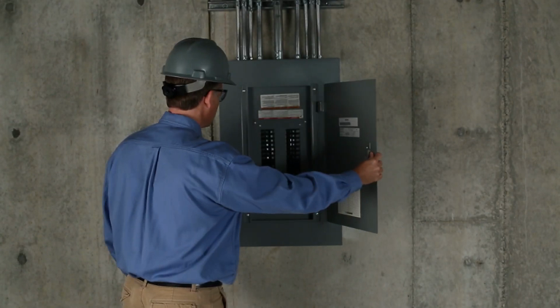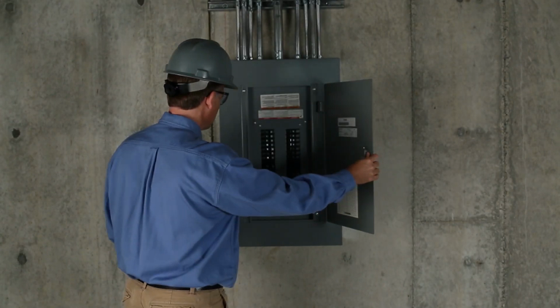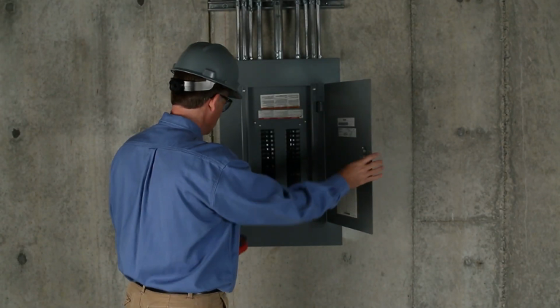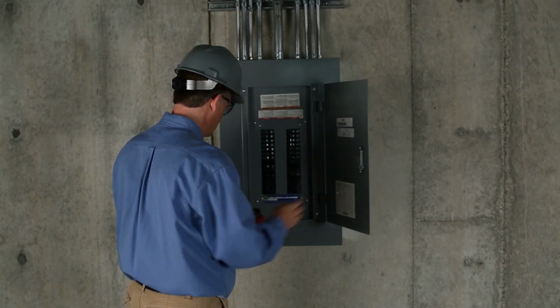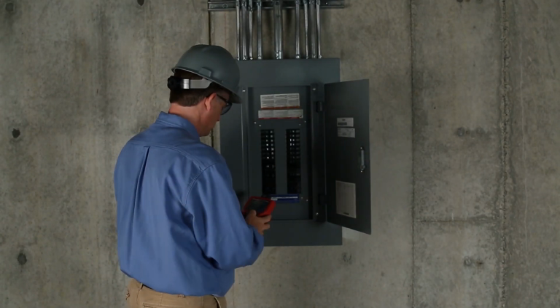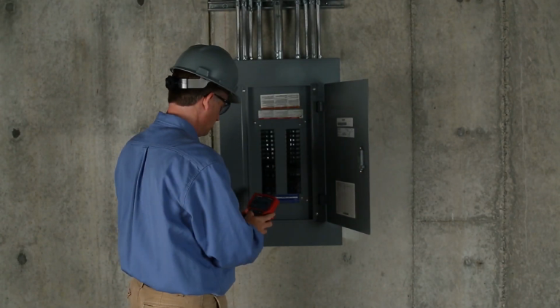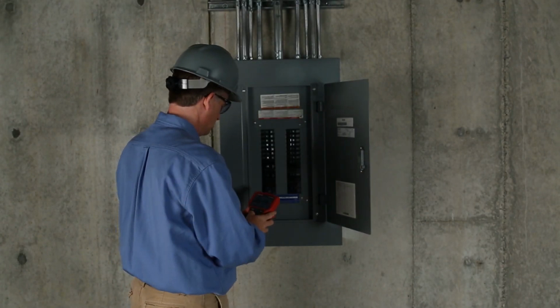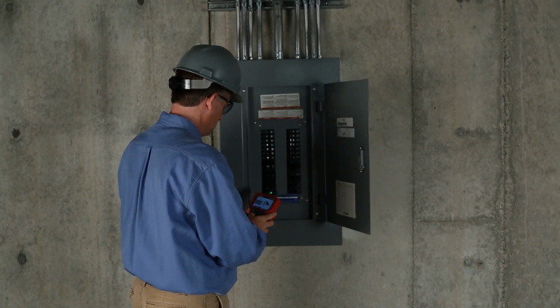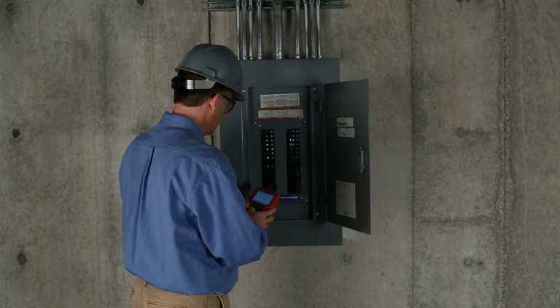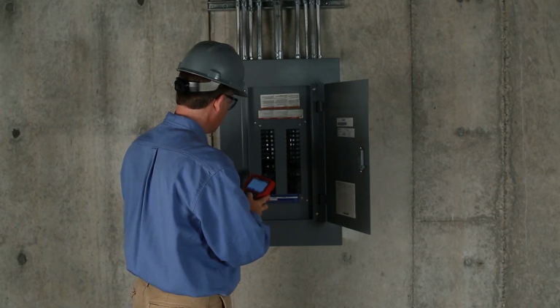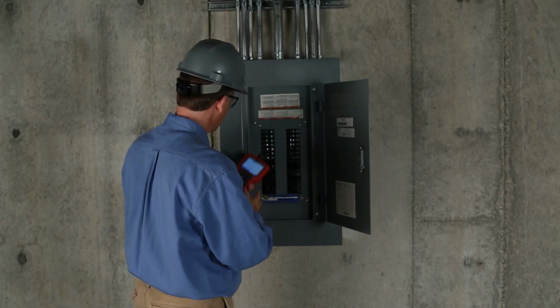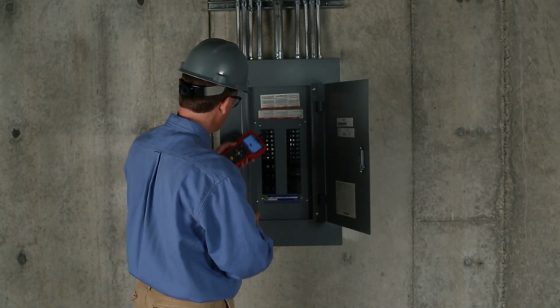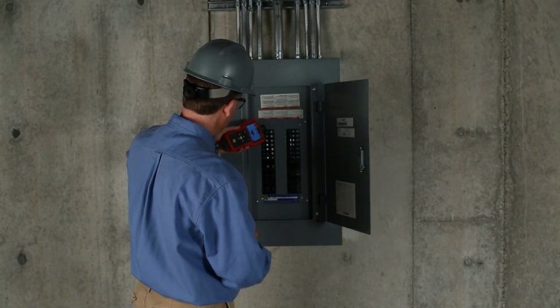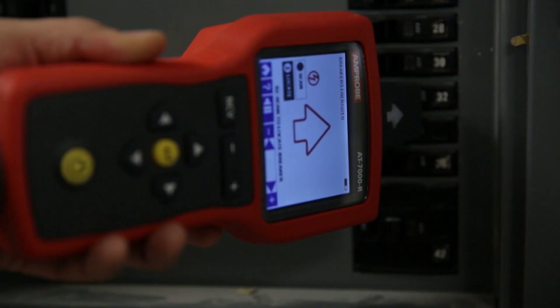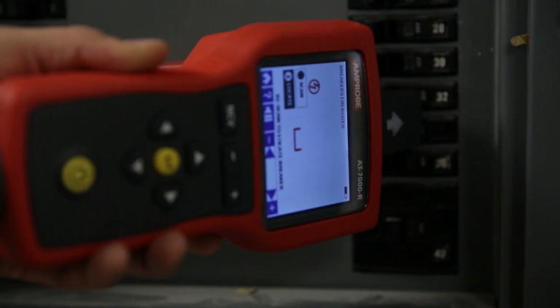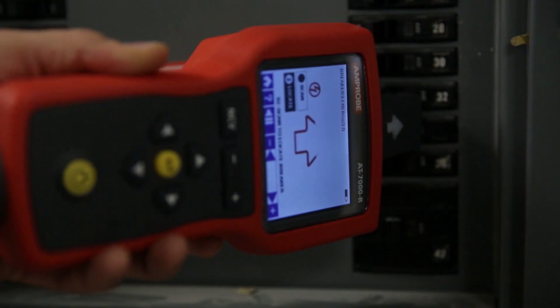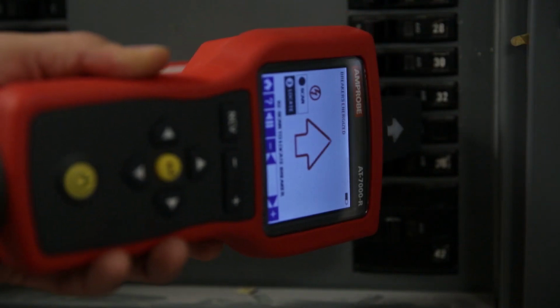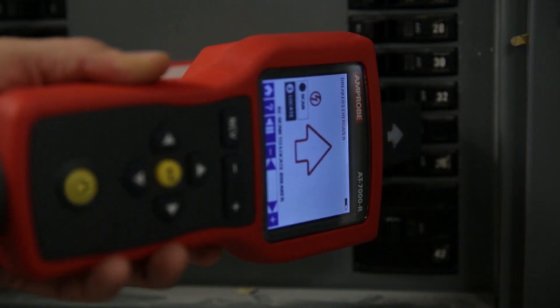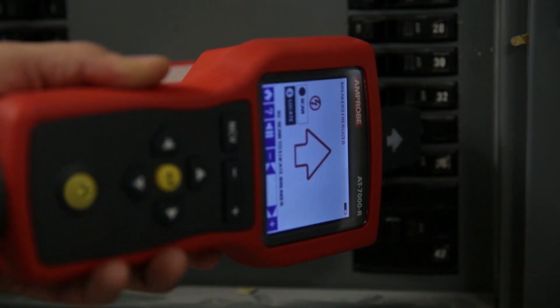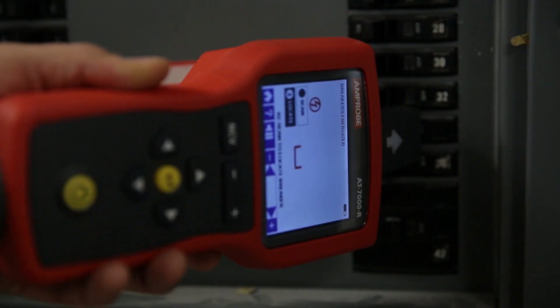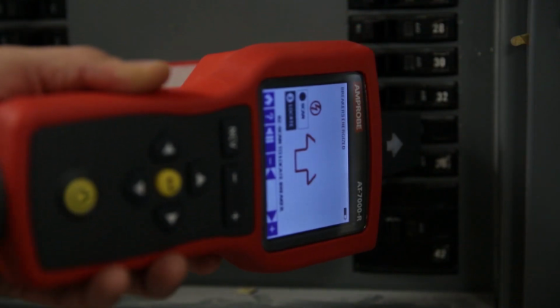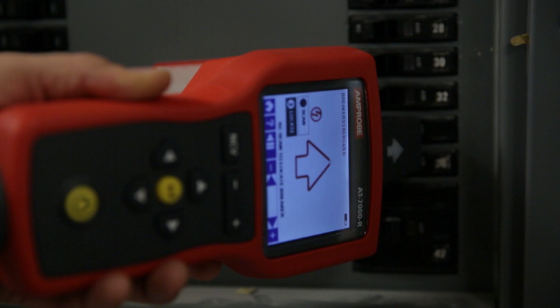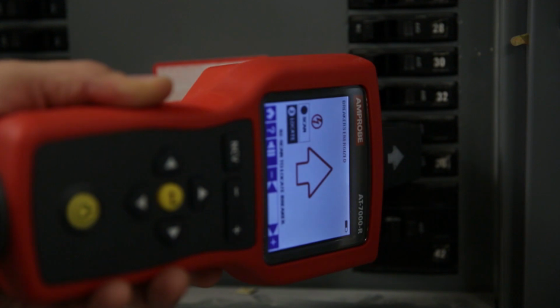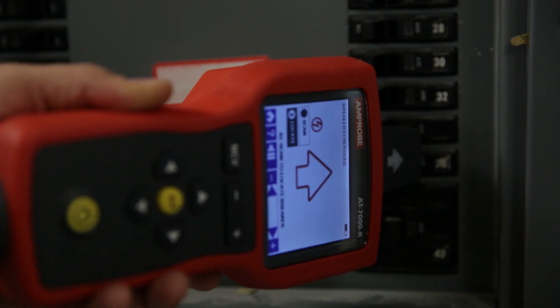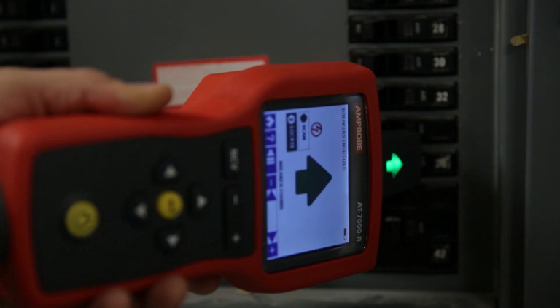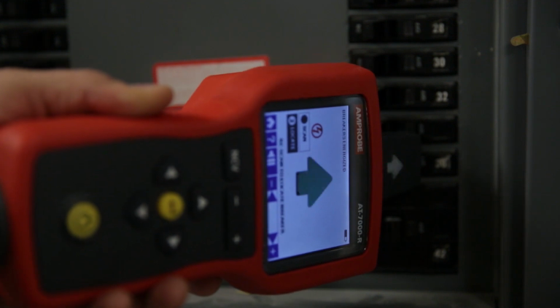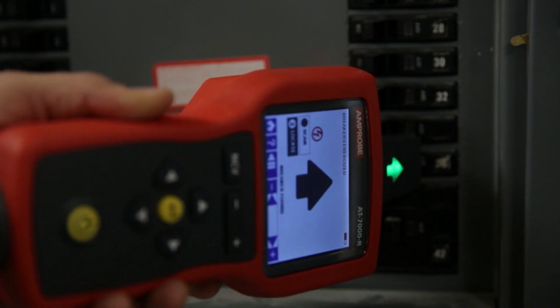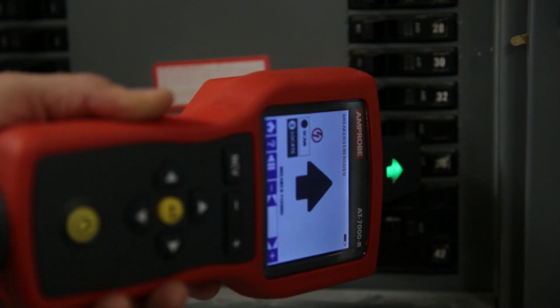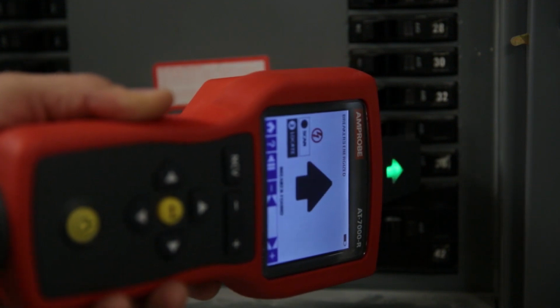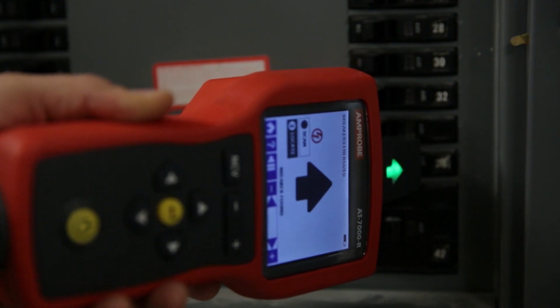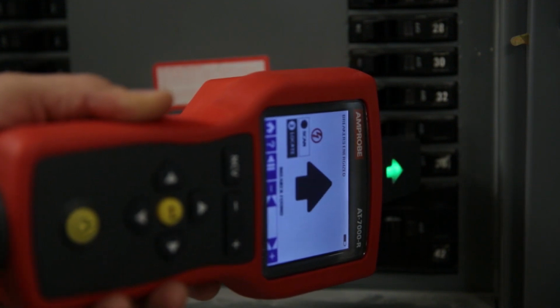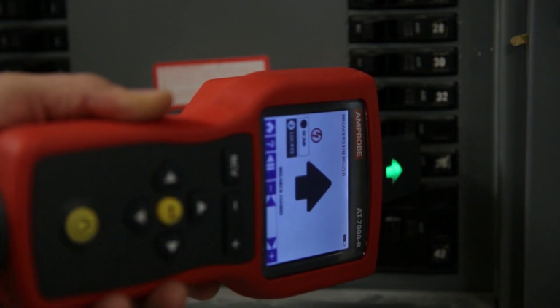At the panel, the AT7000's tip sensor quickly and clearly identifies only the correct breaker or fuse.